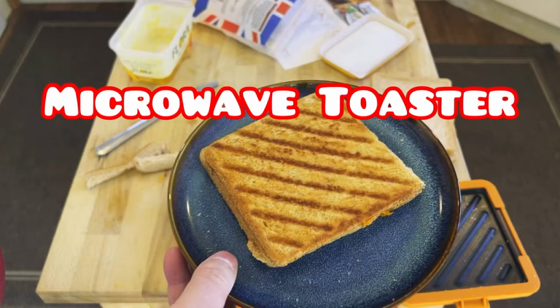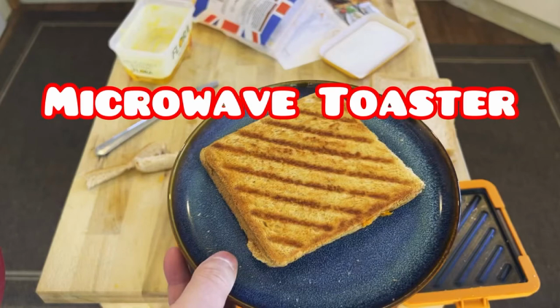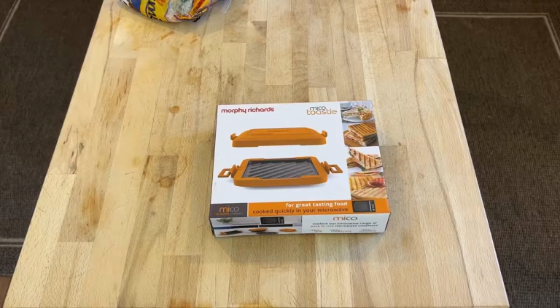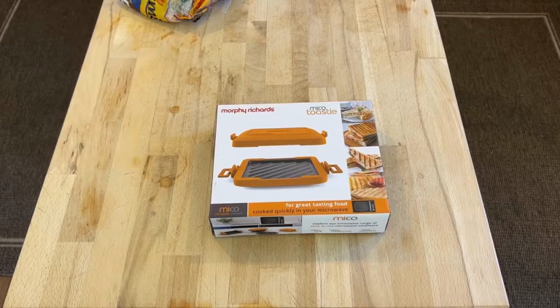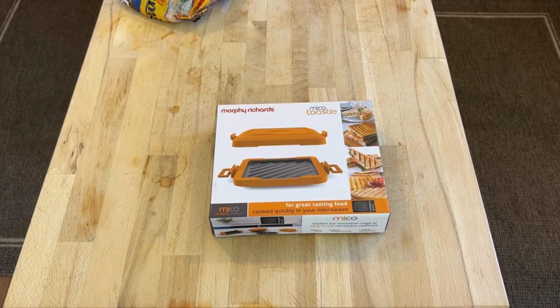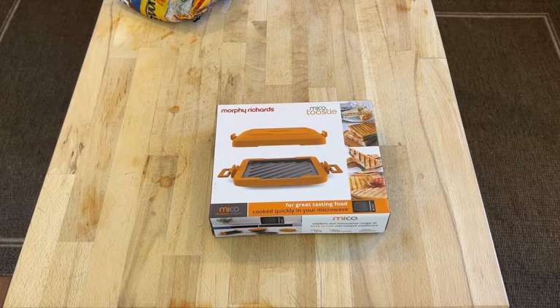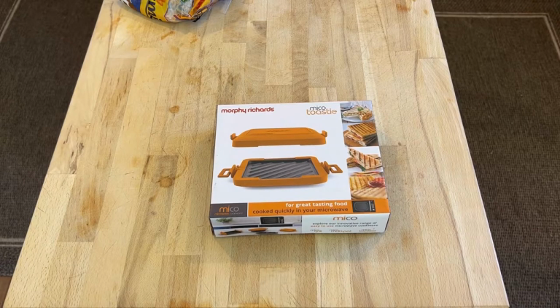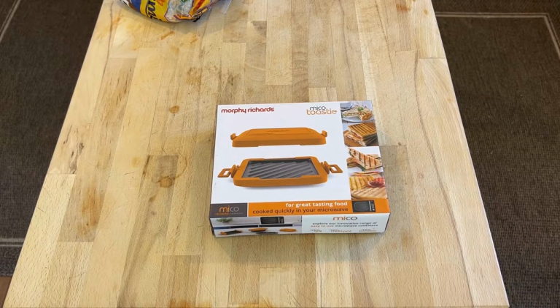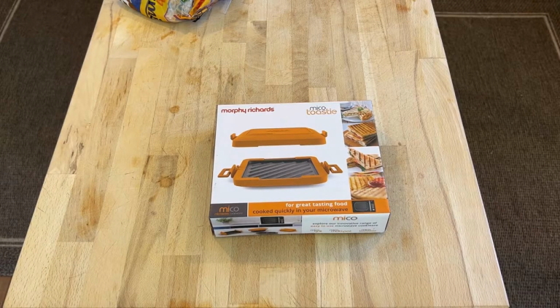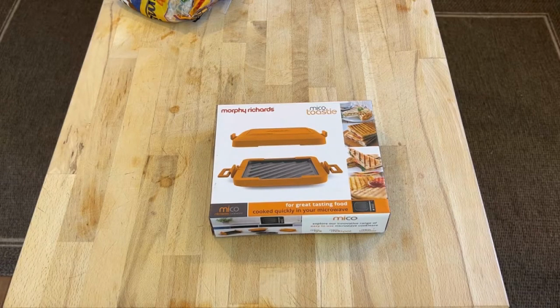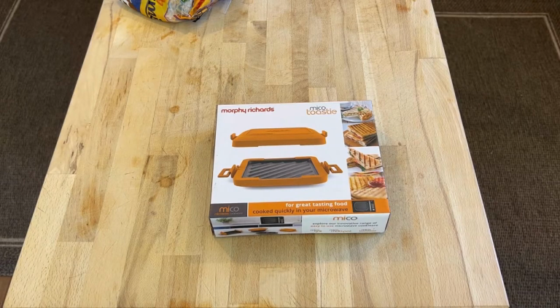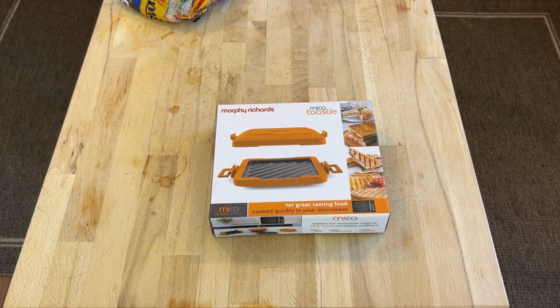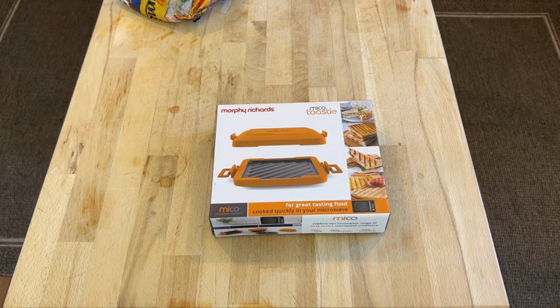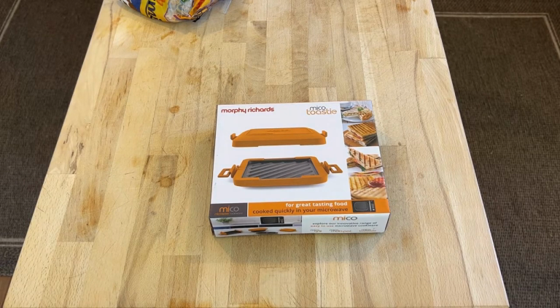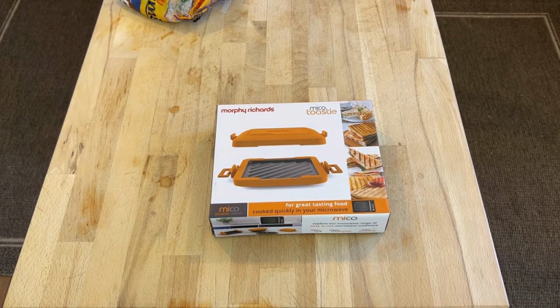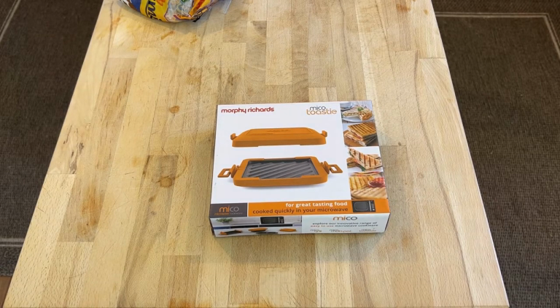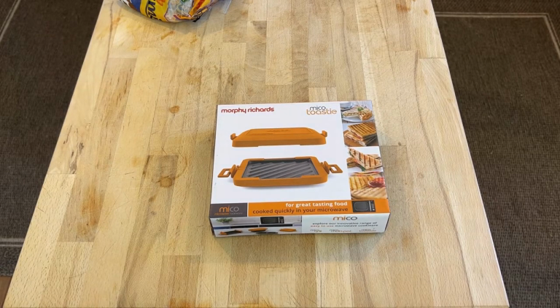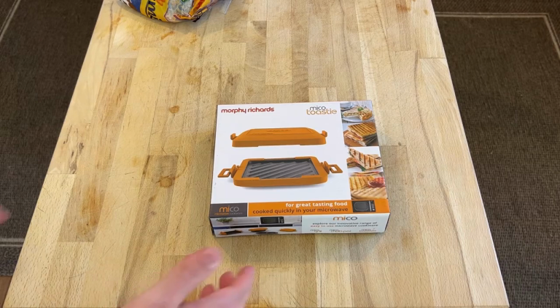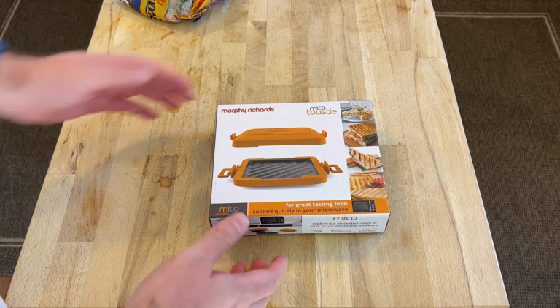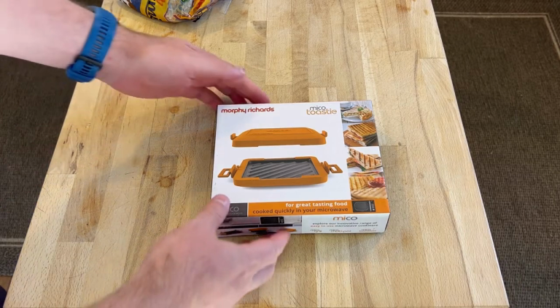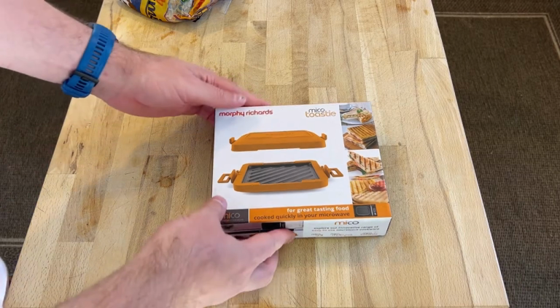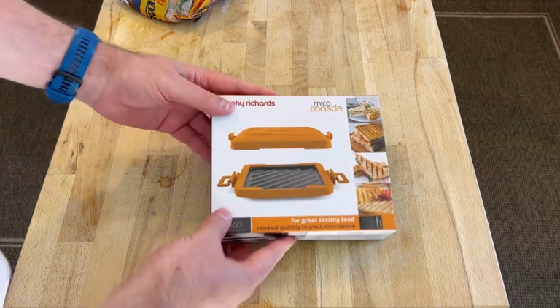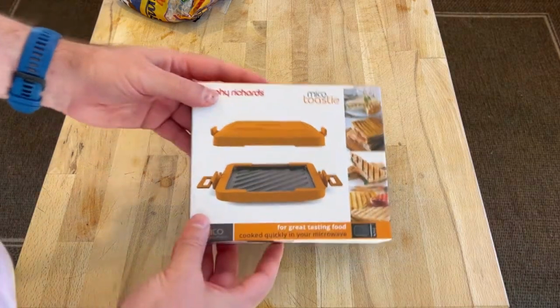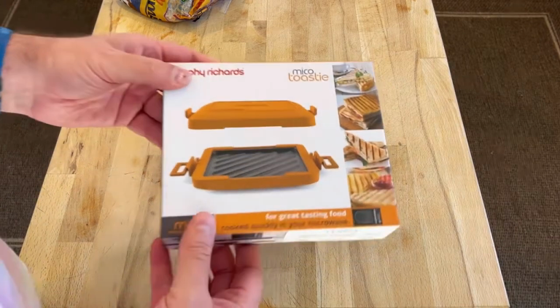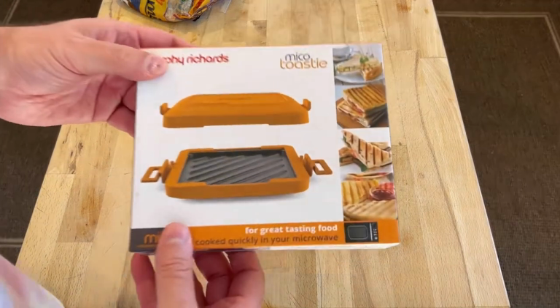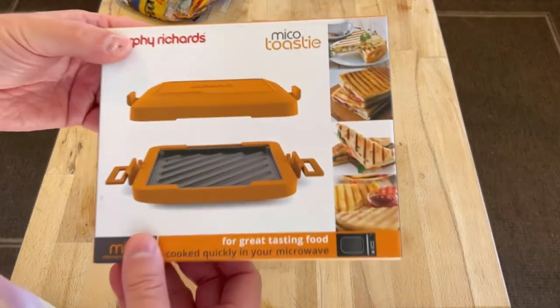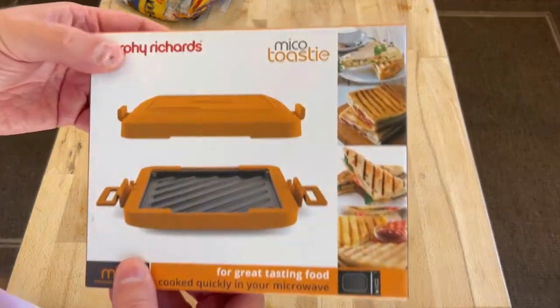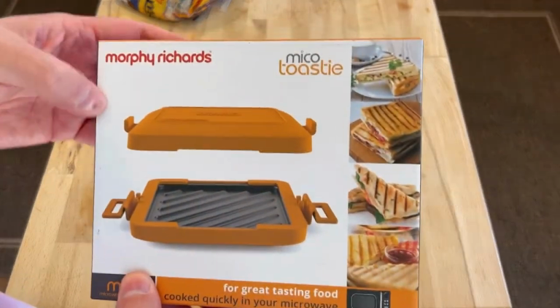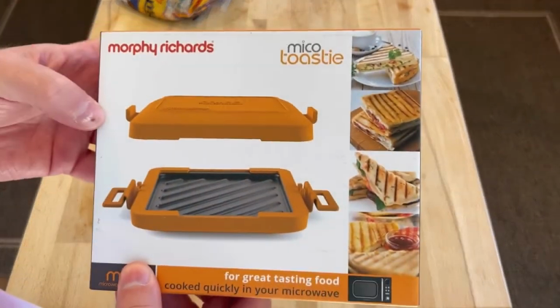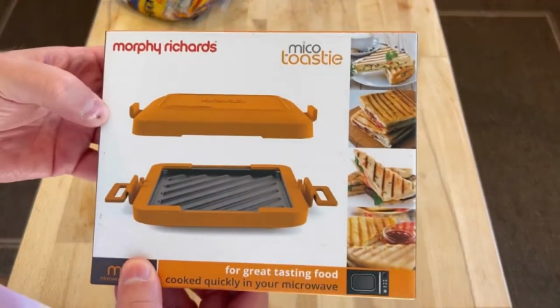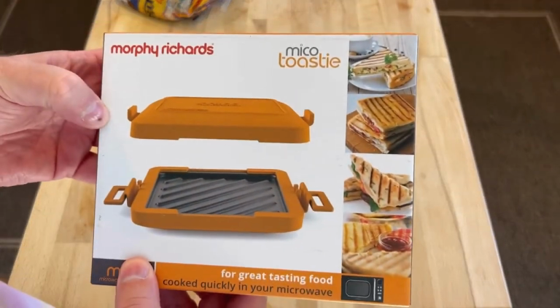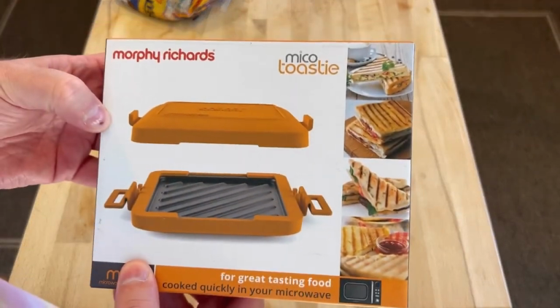Hello, welcome to Bad Food Blog. Look what we have here — a Micro Toasty by Morphy Richards.